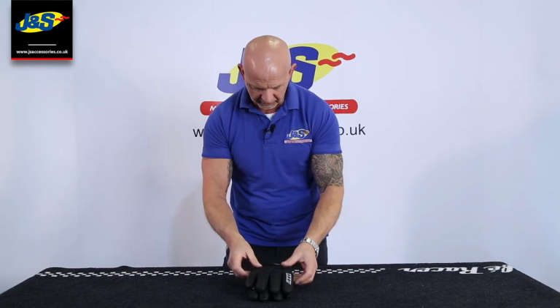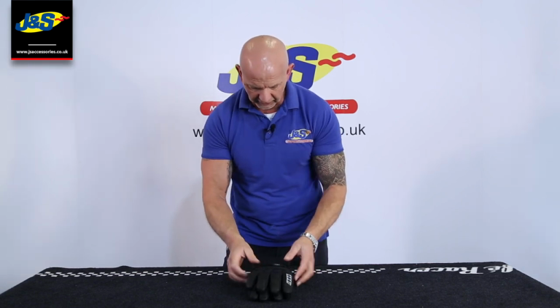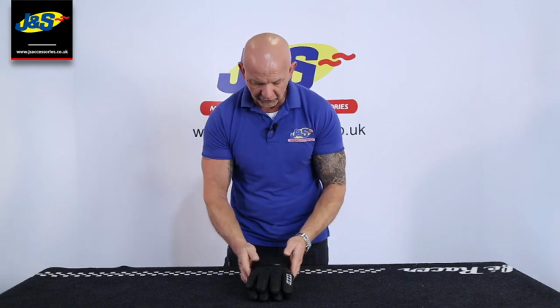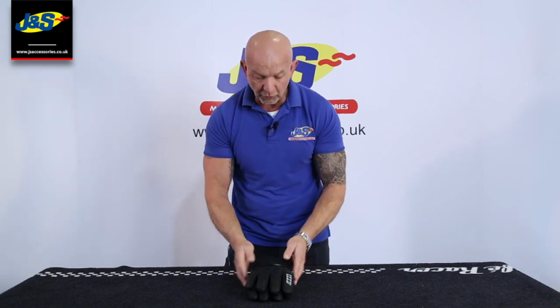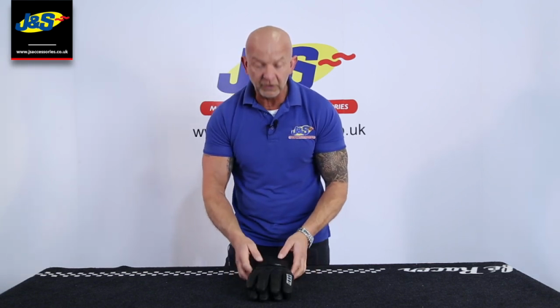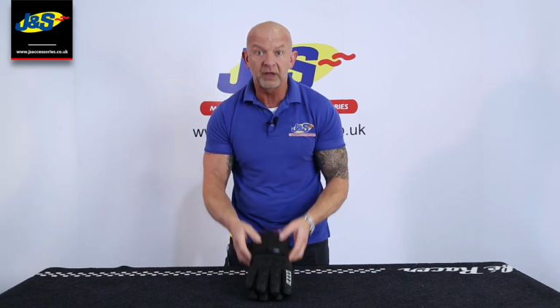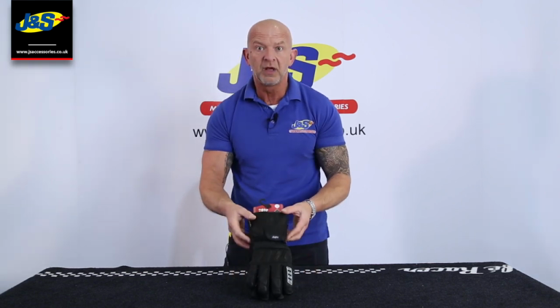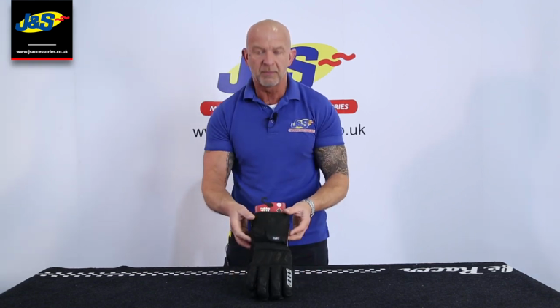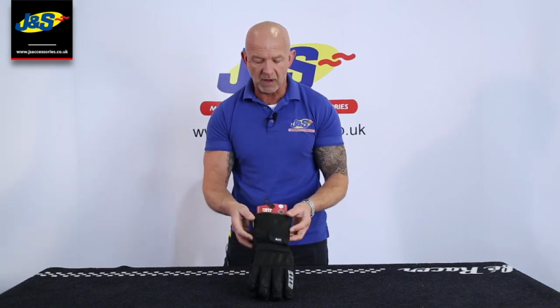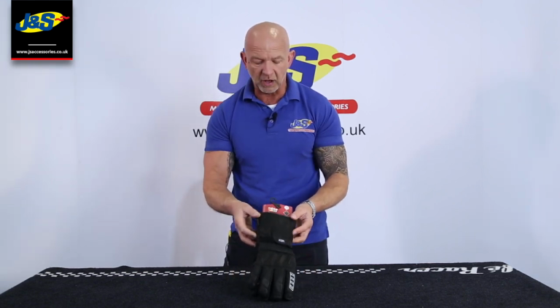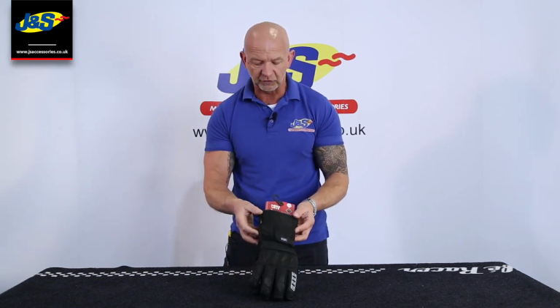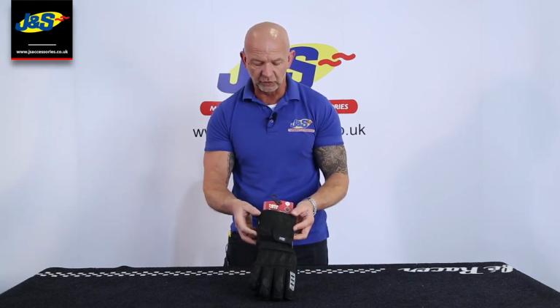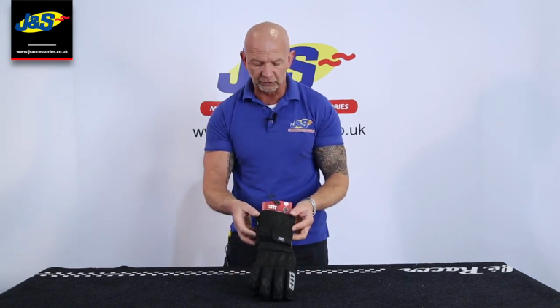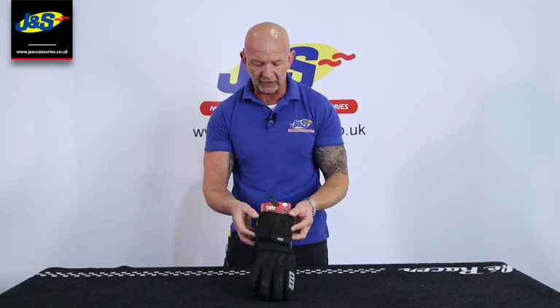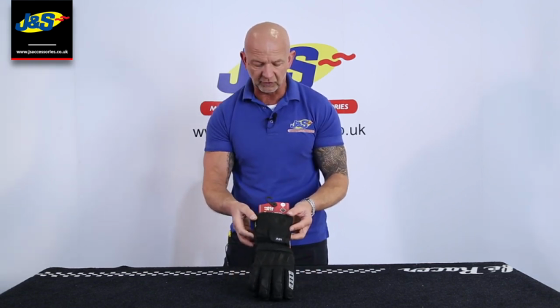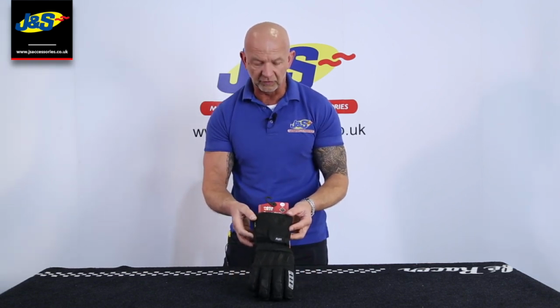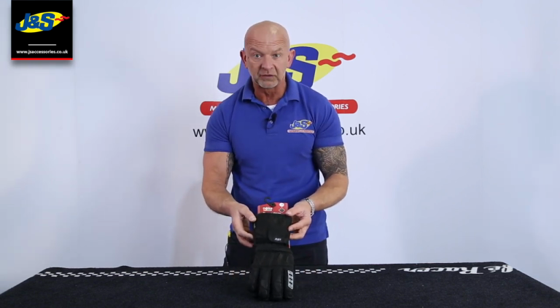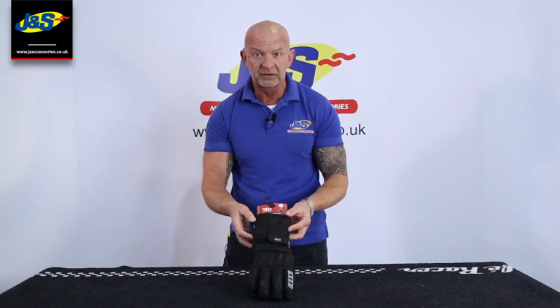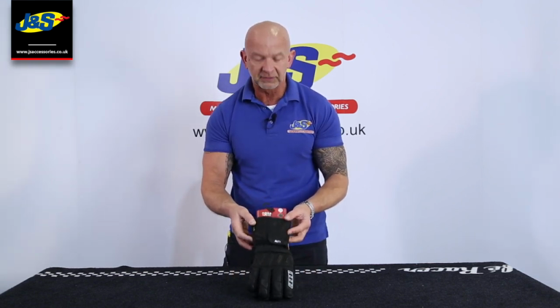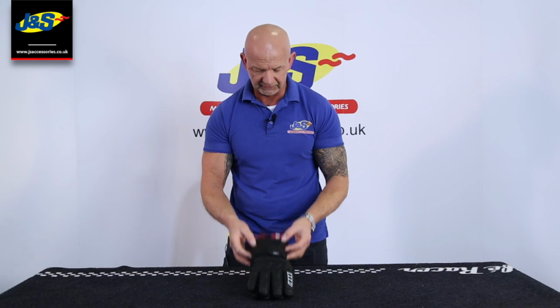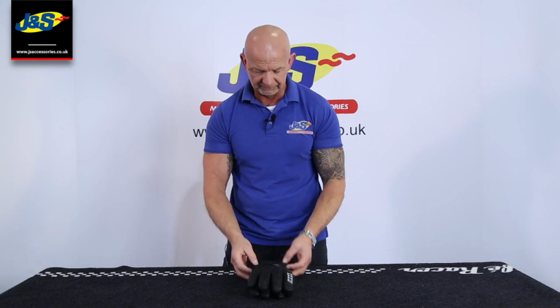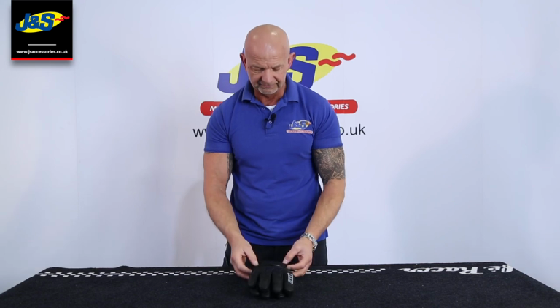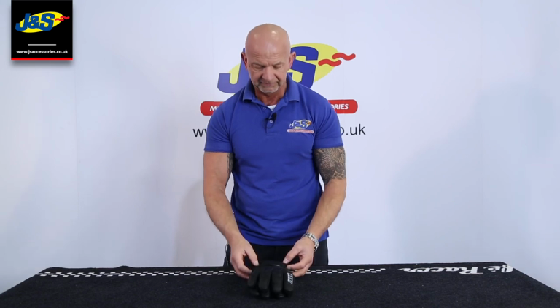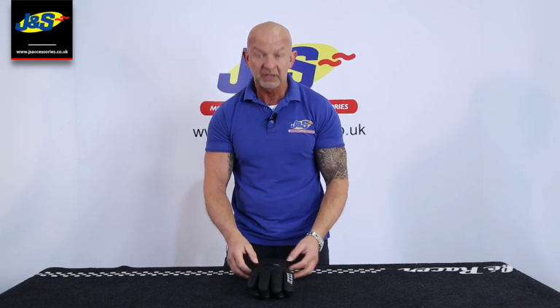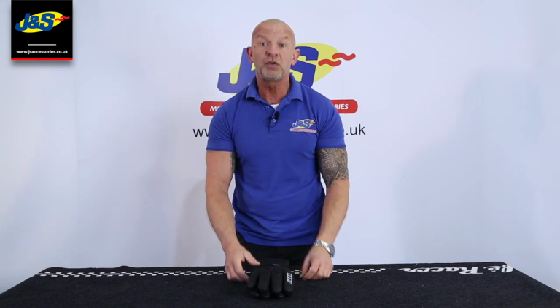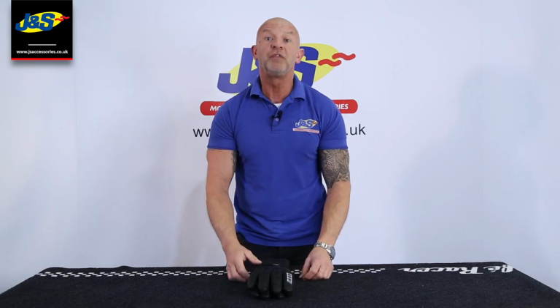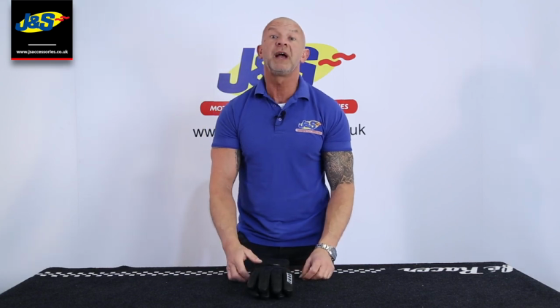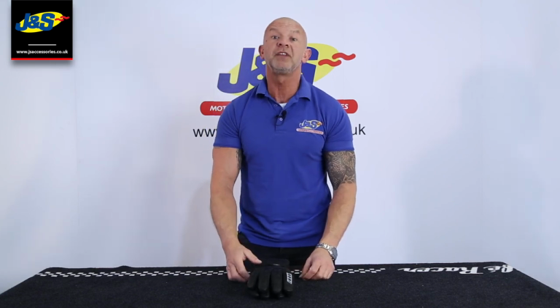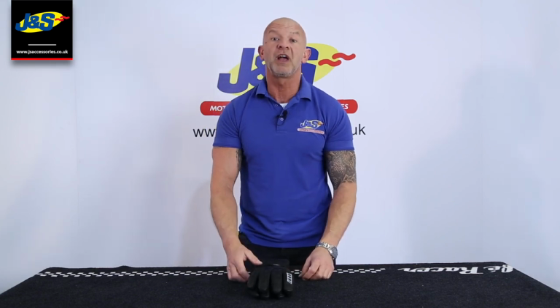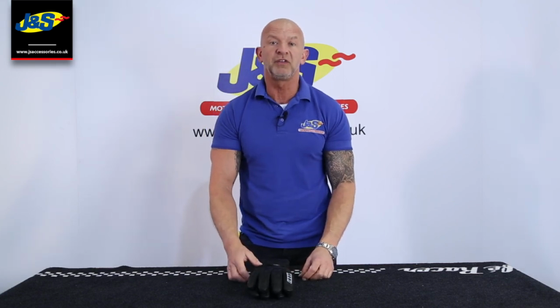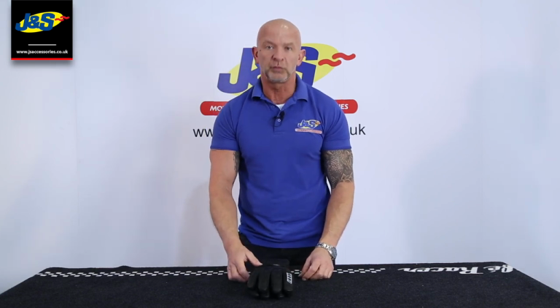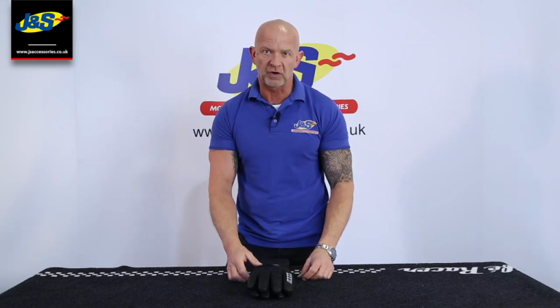That's the Rooker Mars Gore-Tex glove. Don't forget to like and subscribe.